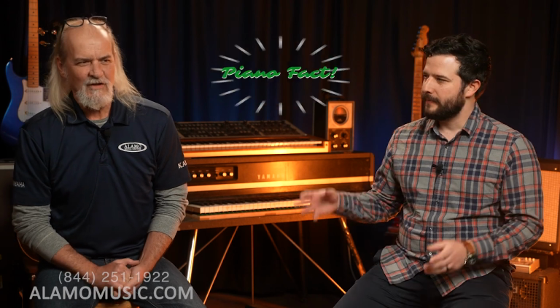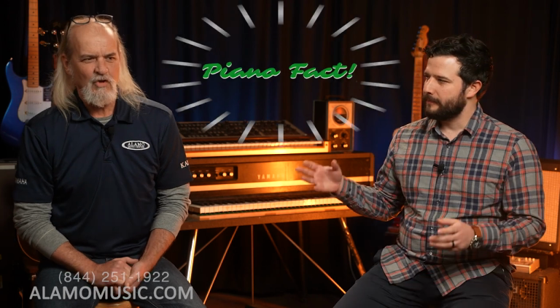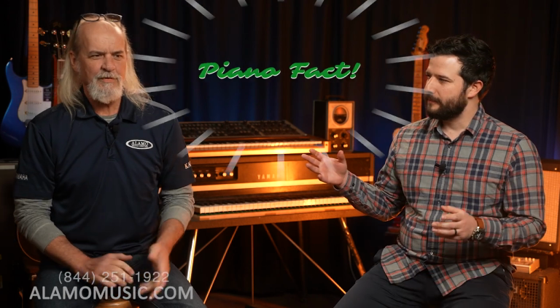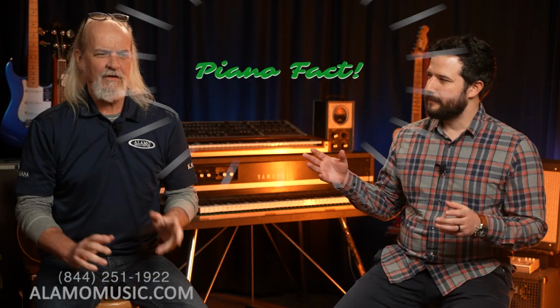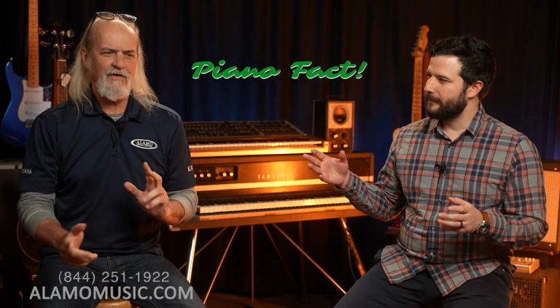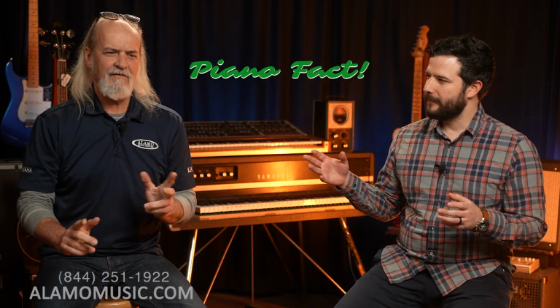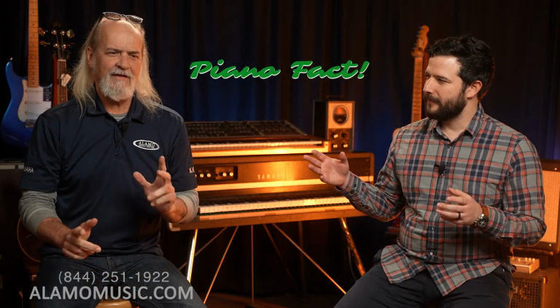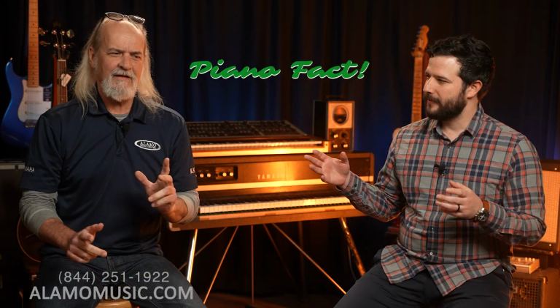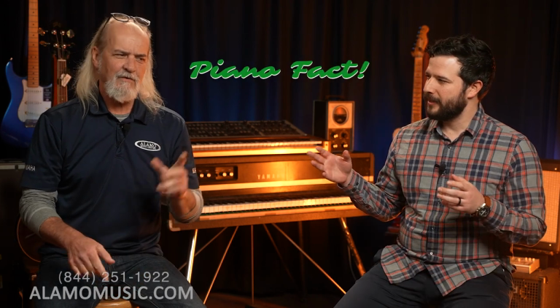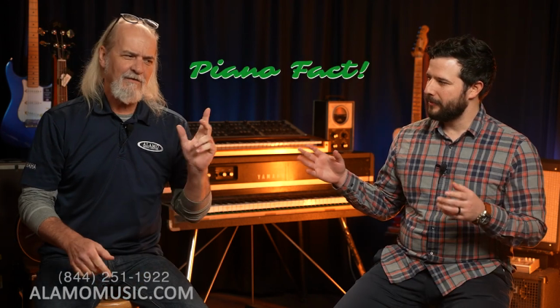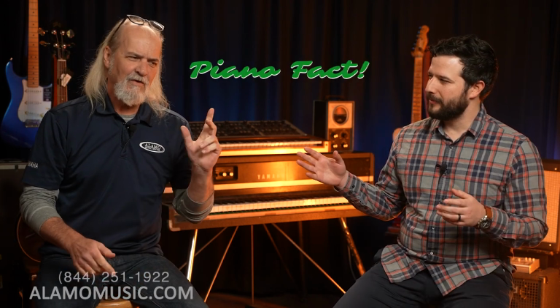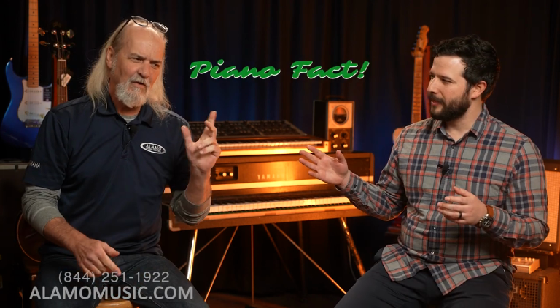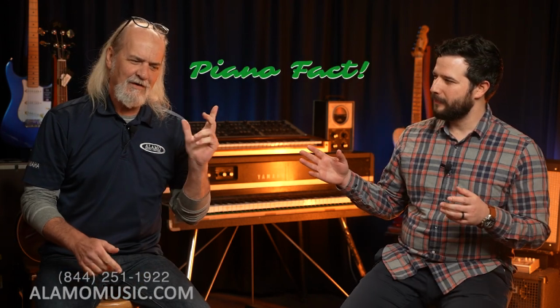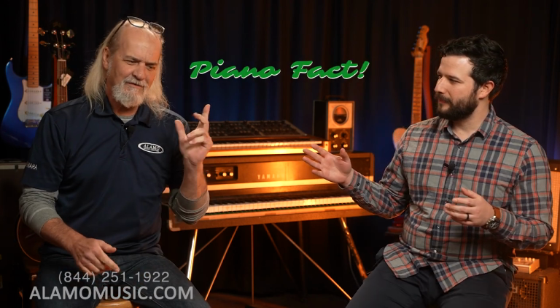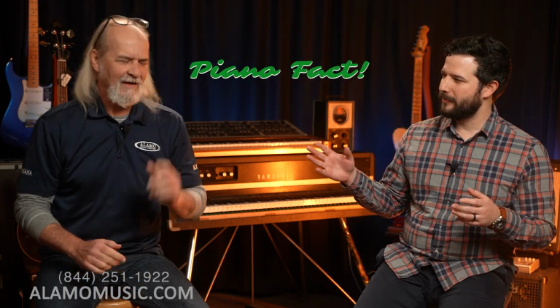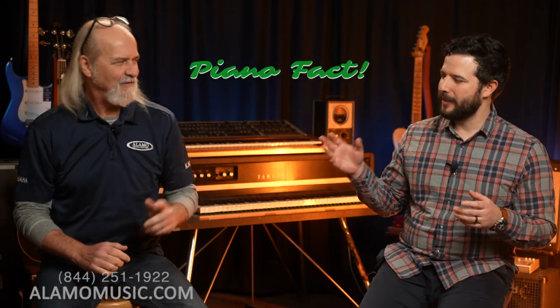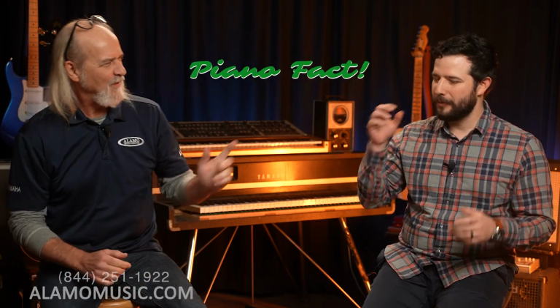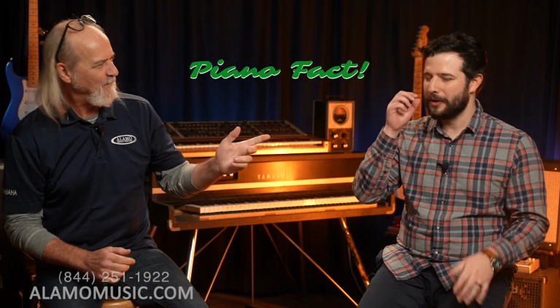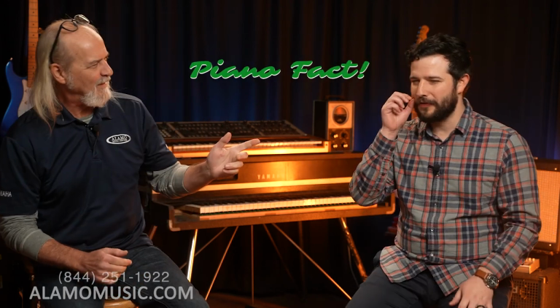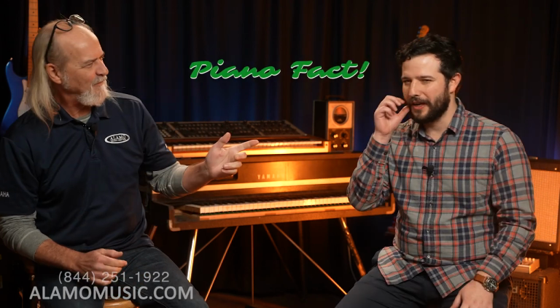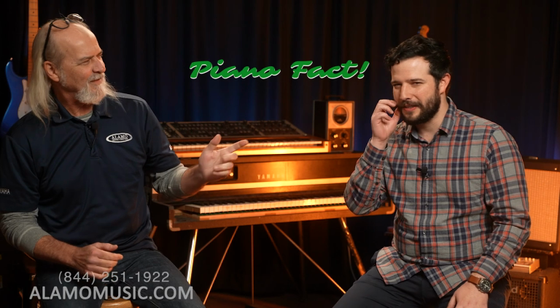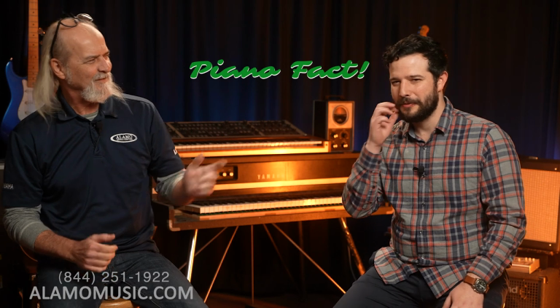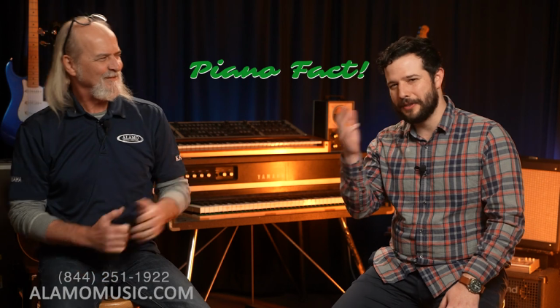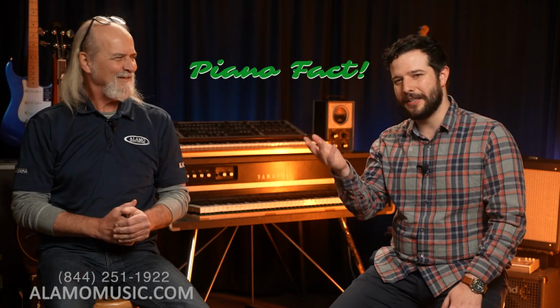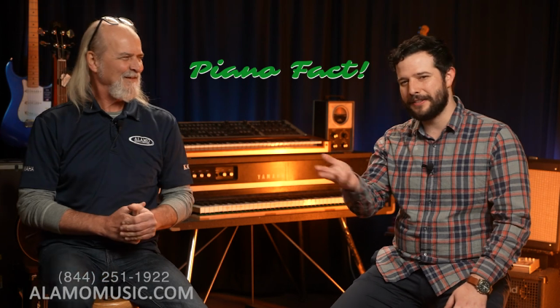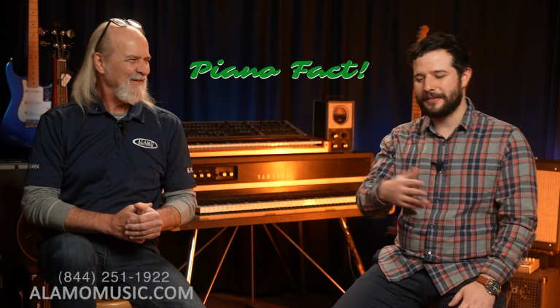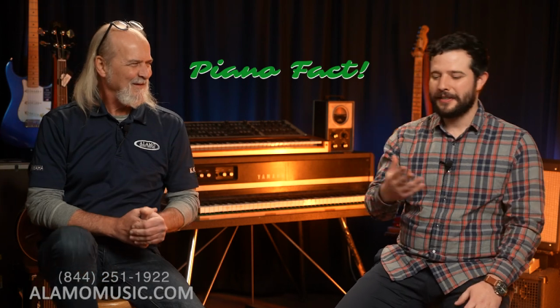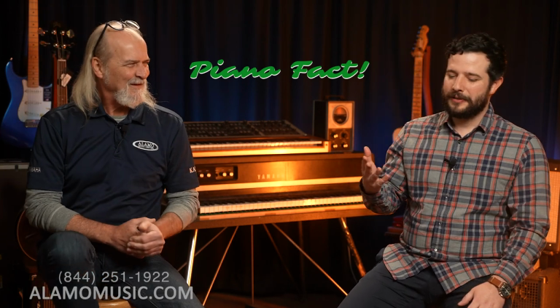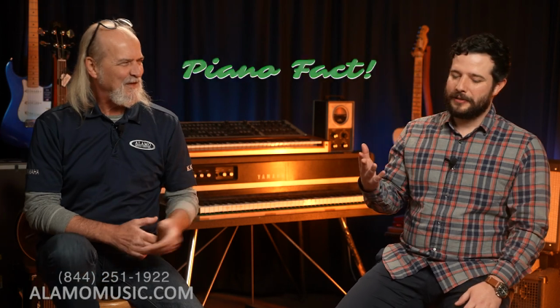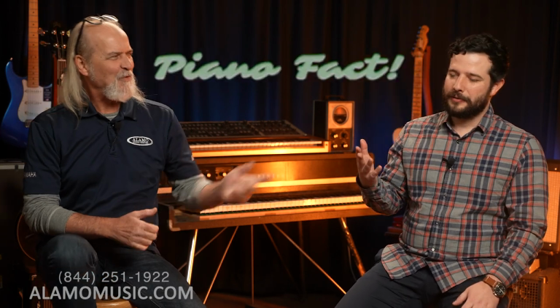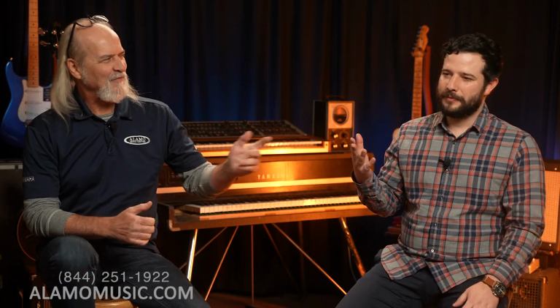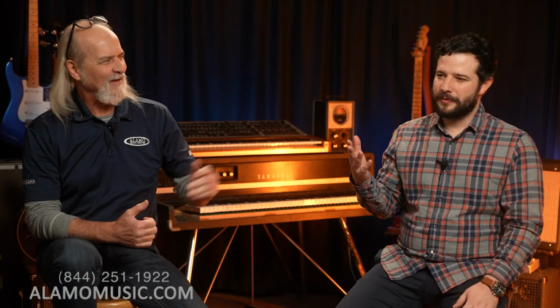No piano fact today — we have an organ fact. Keyboard fact.